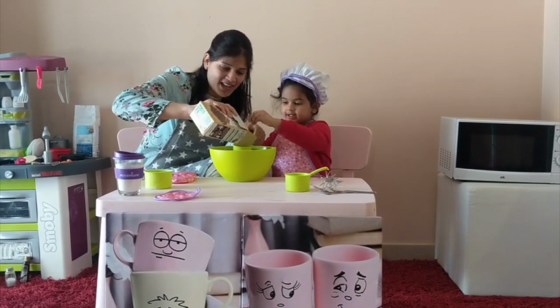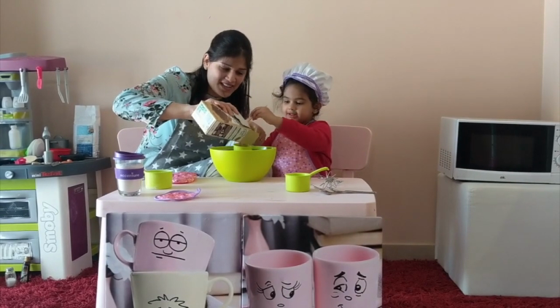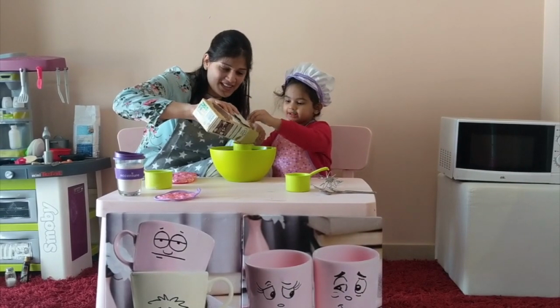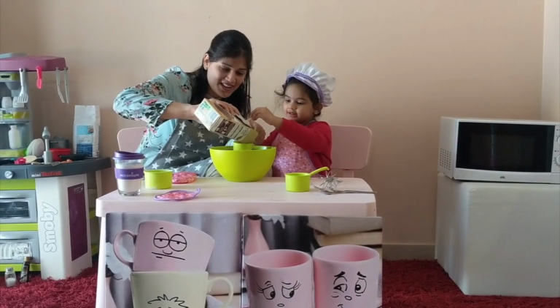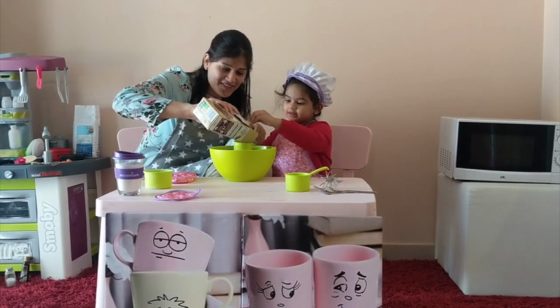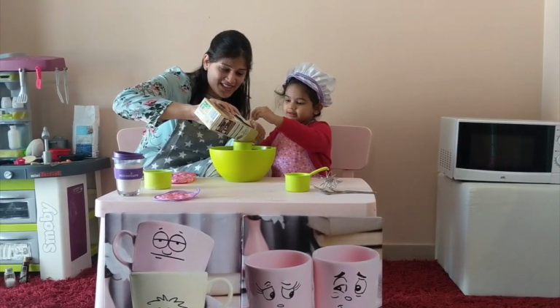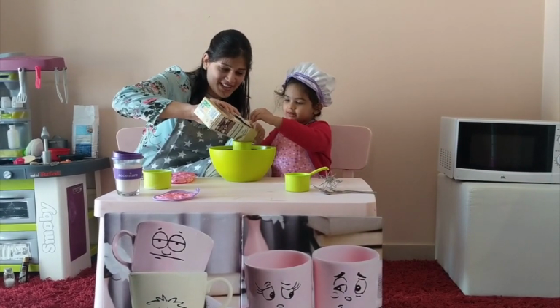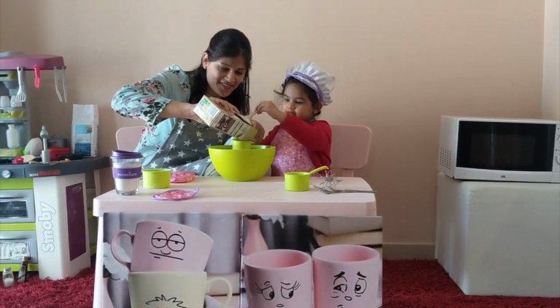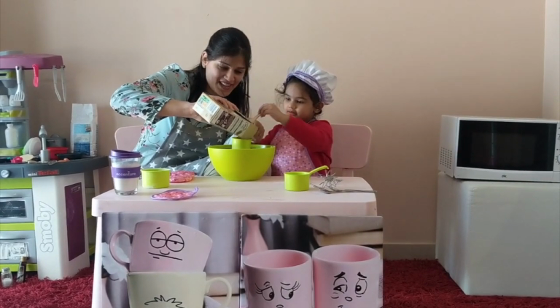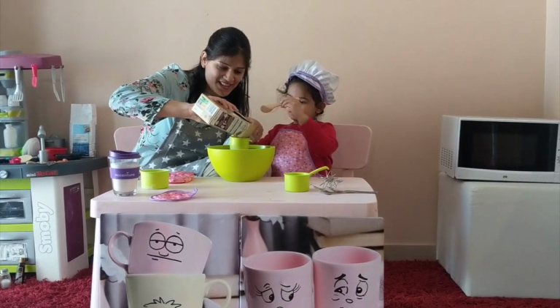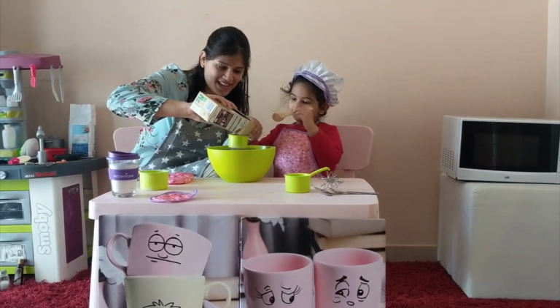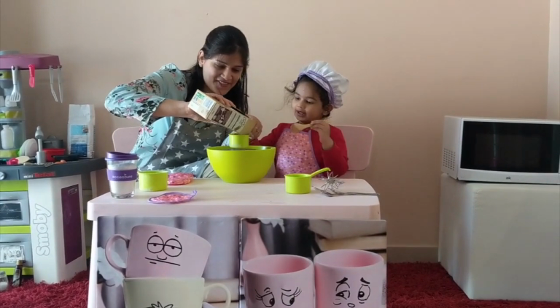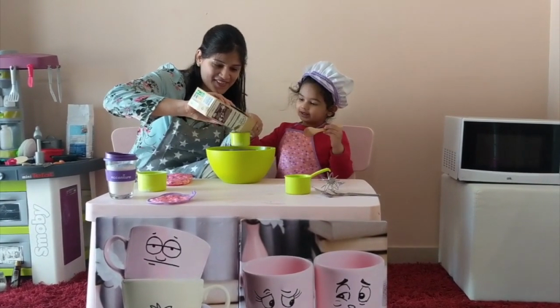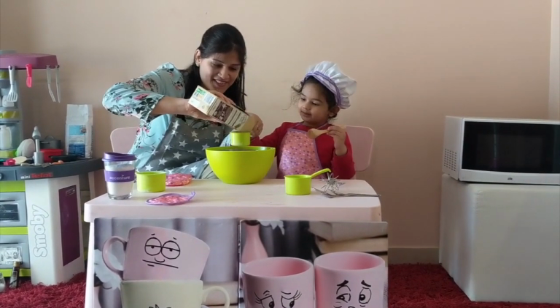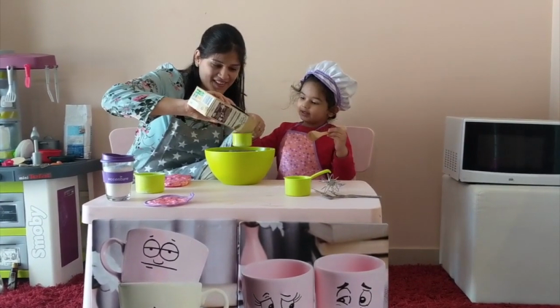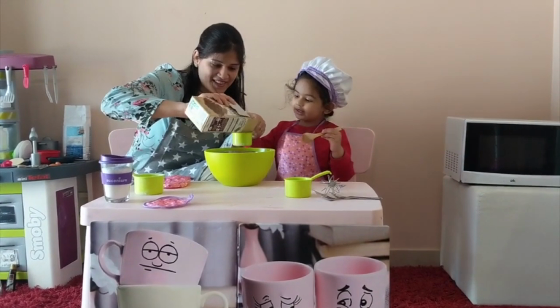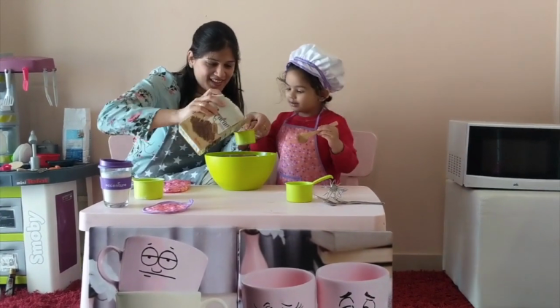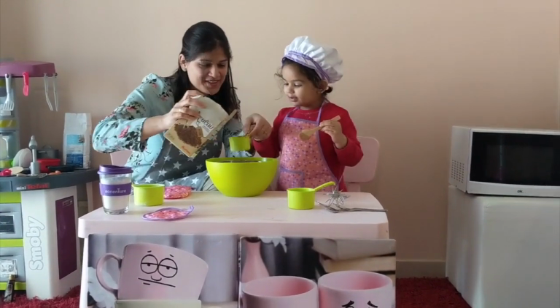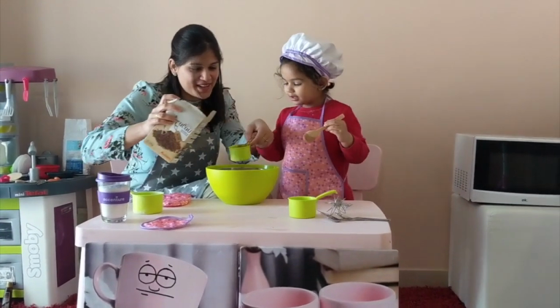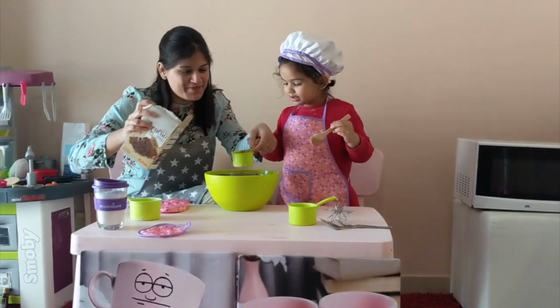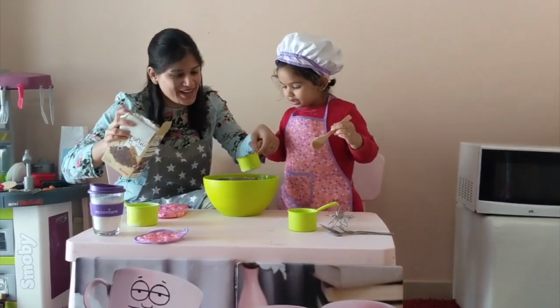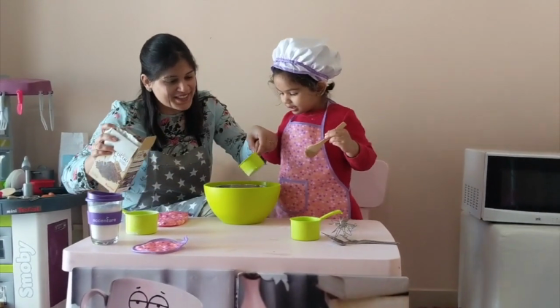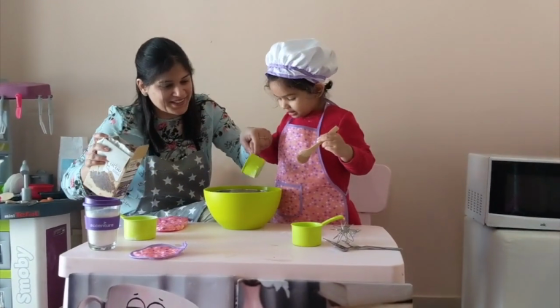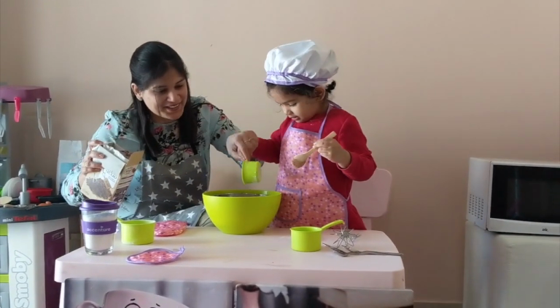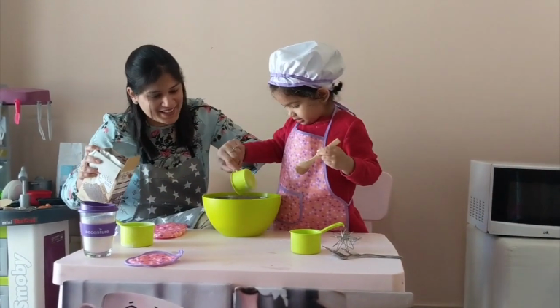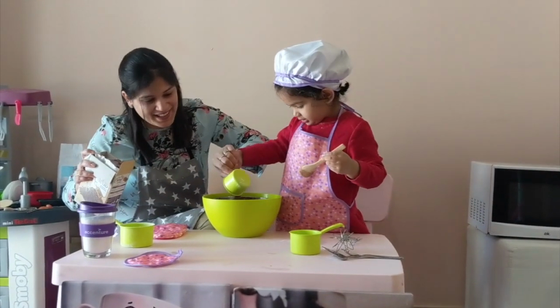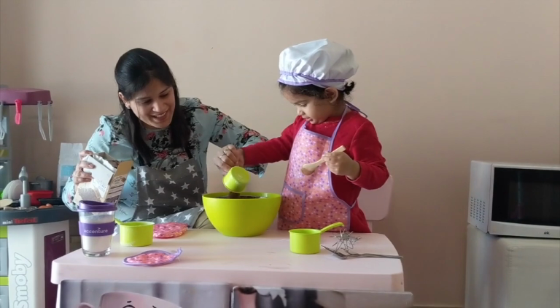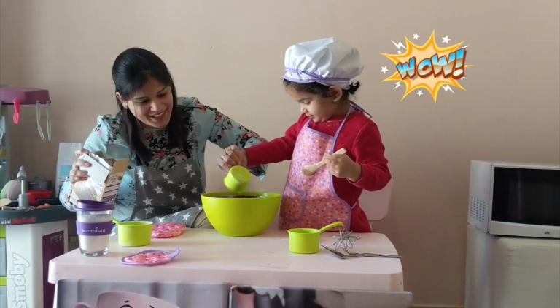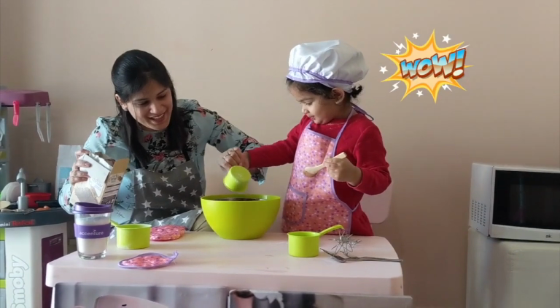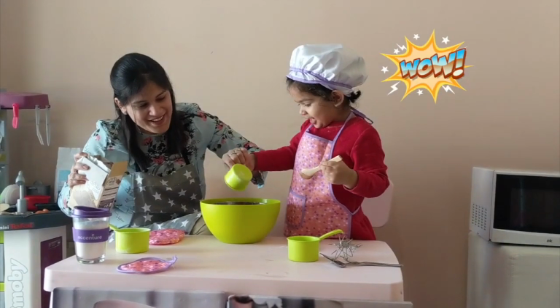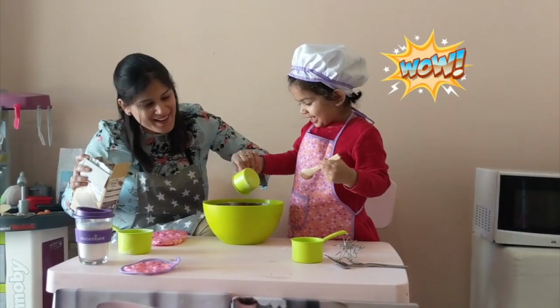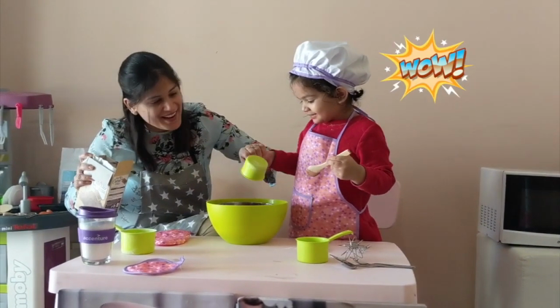Okay, touch it now, touch it now. Yes, brush, brush. Wow!